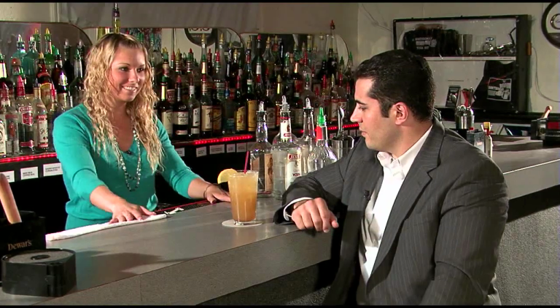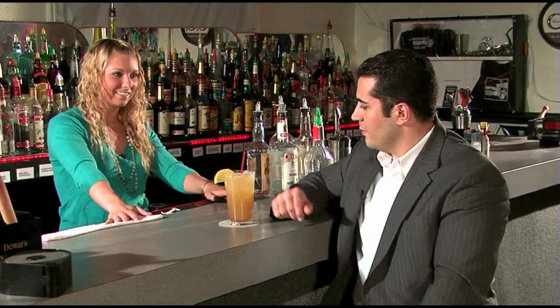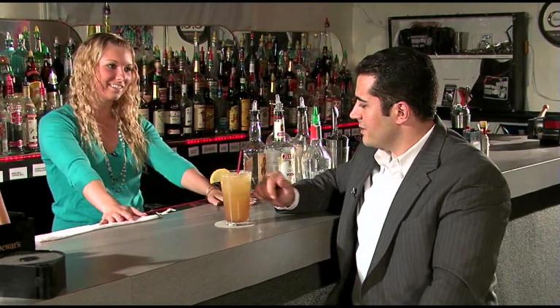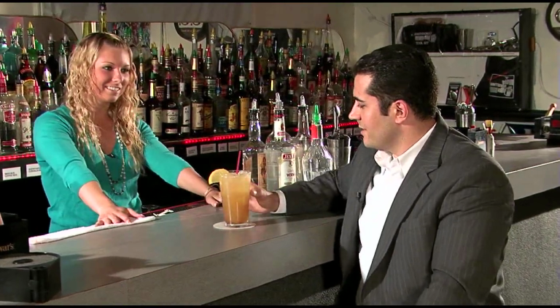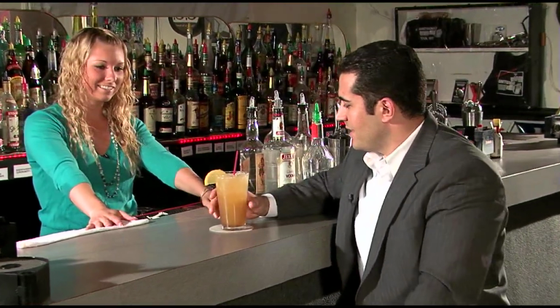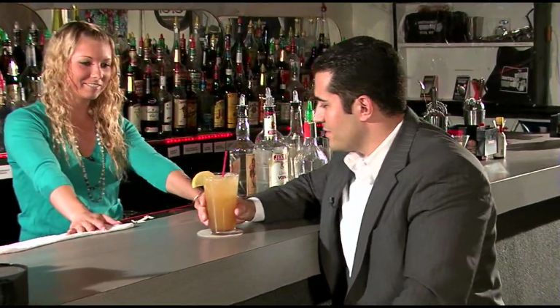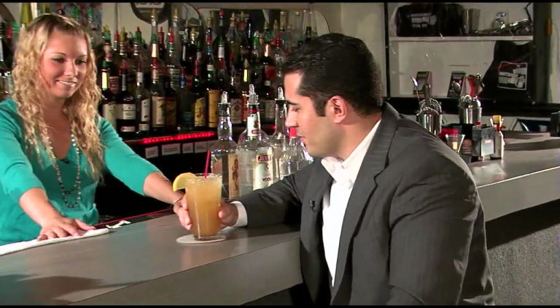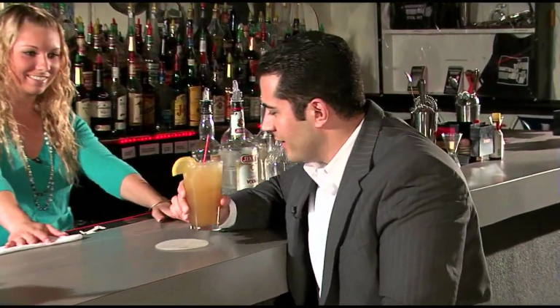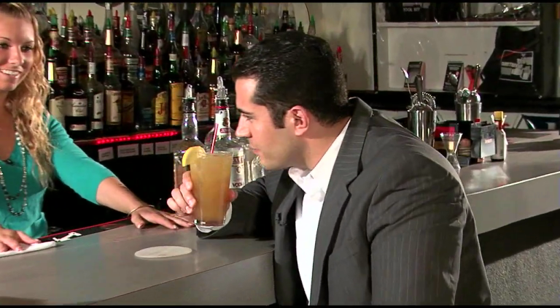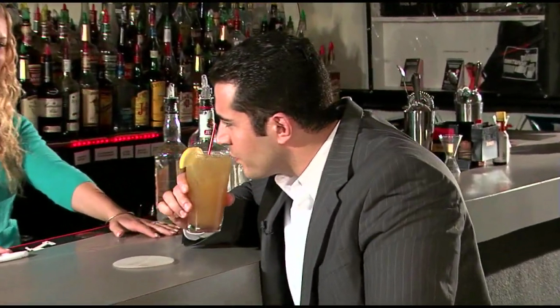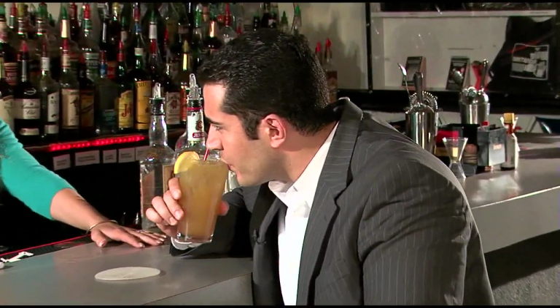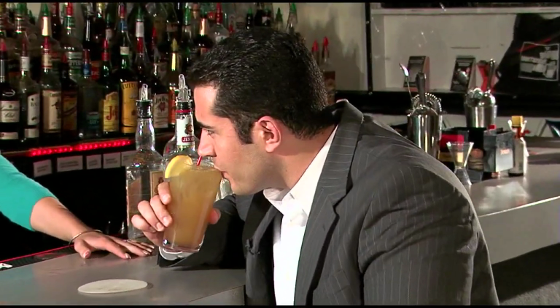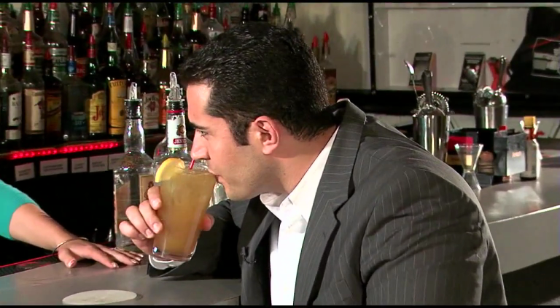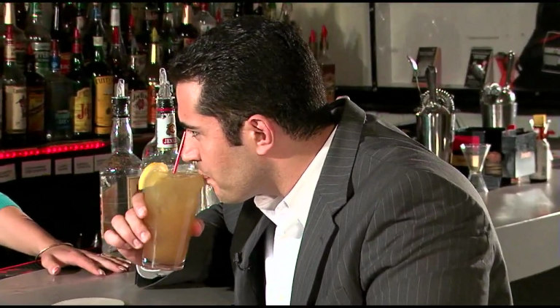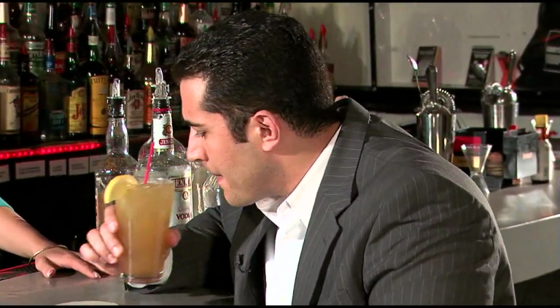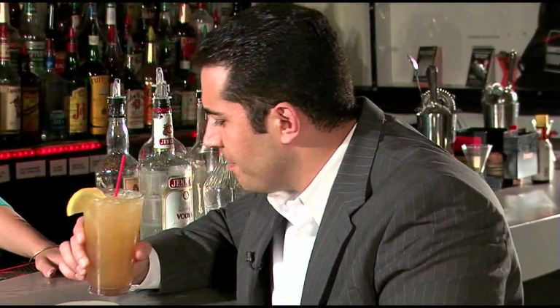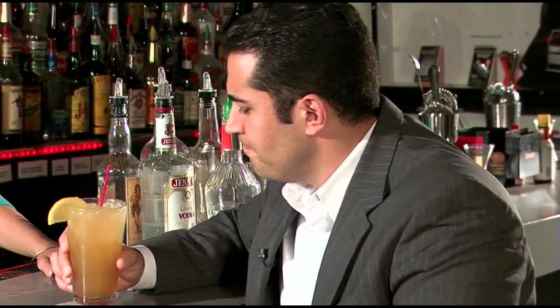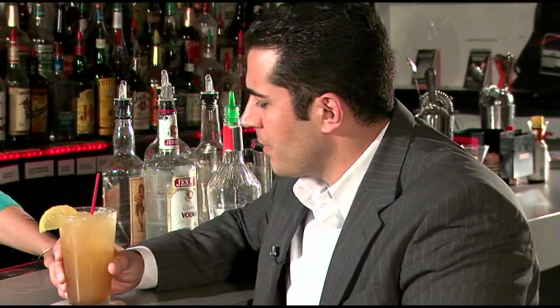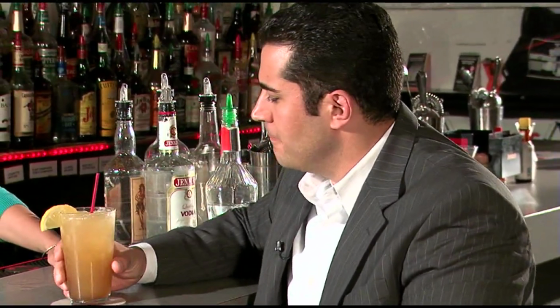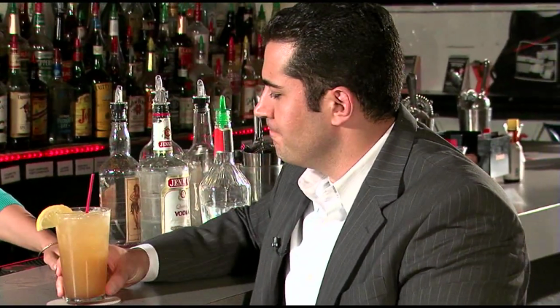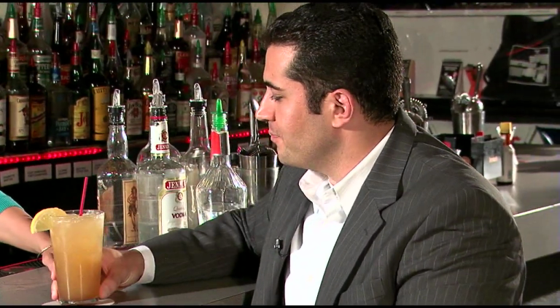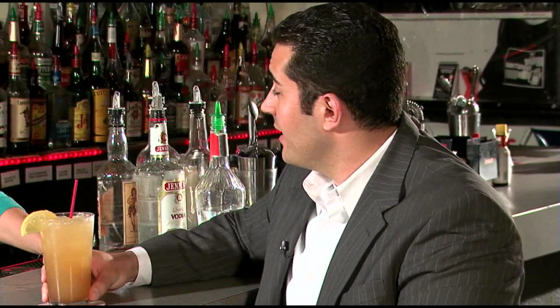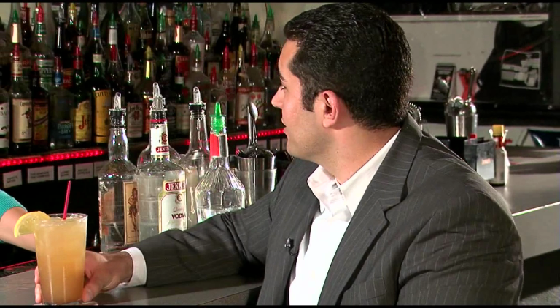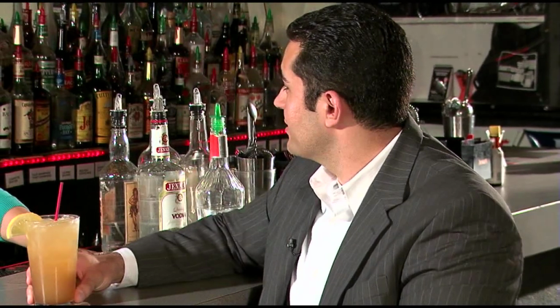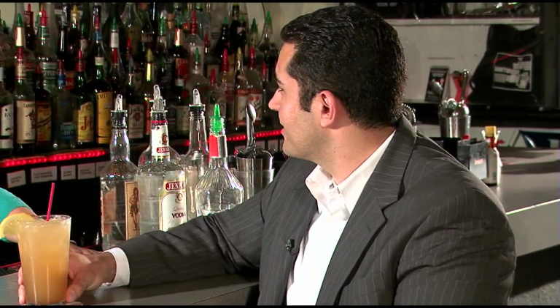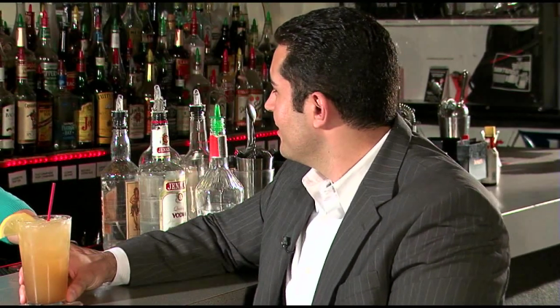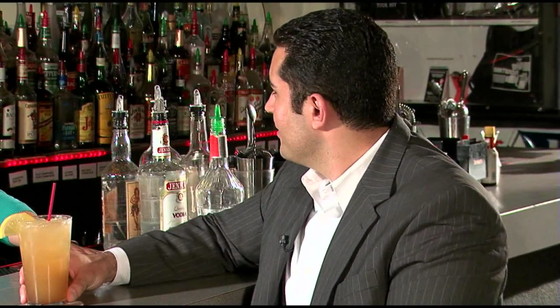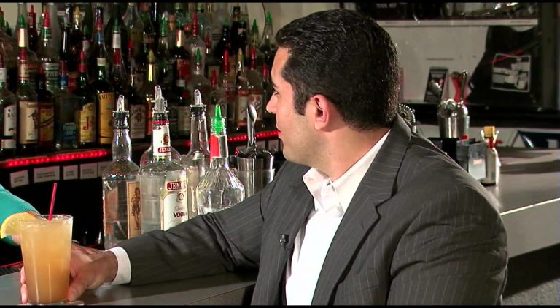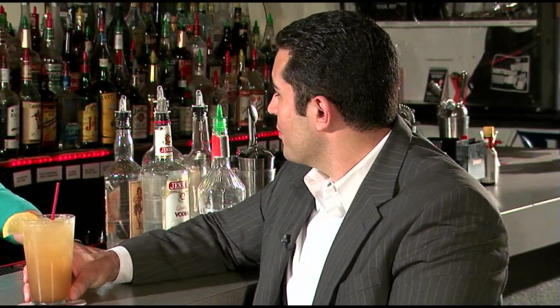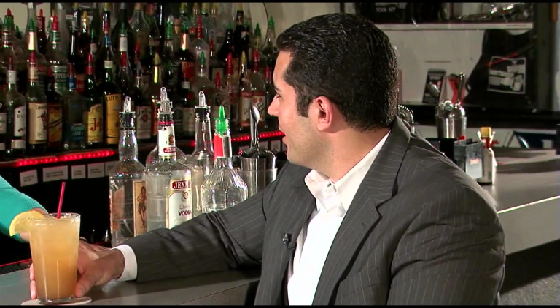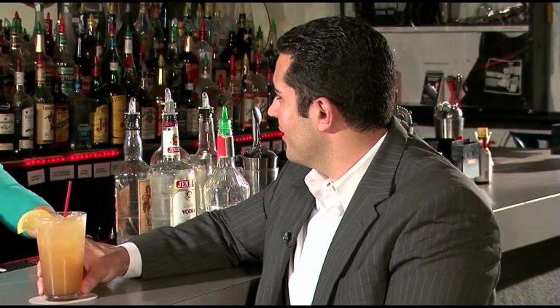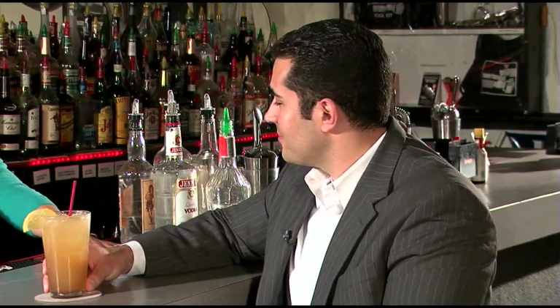All right, let's give this a try. Mmm, that's delicious. Yeah, it is. Thank you, Brianna. You're welcome.